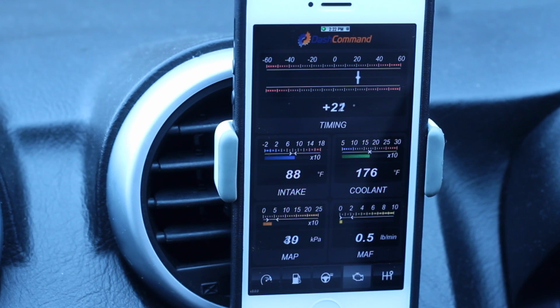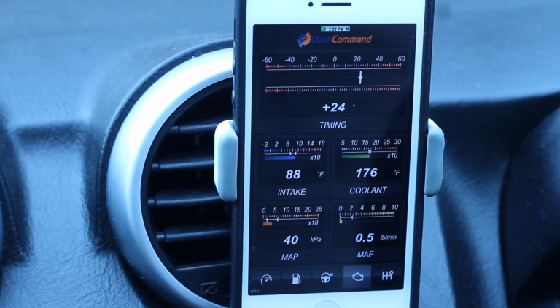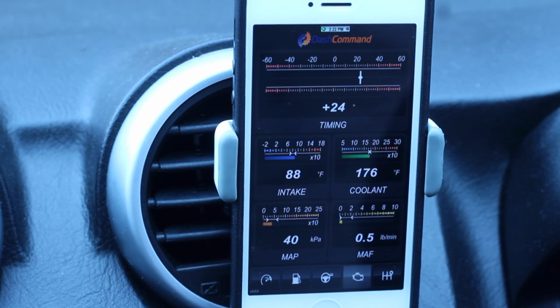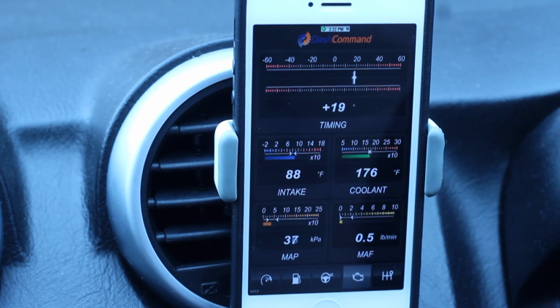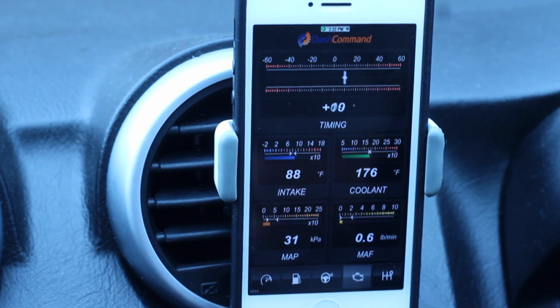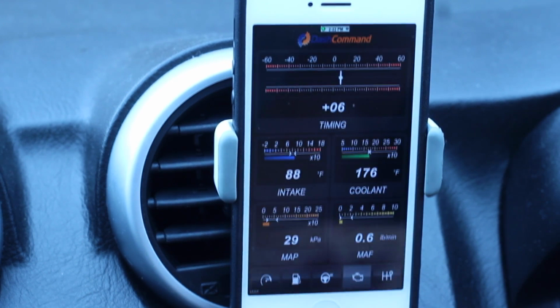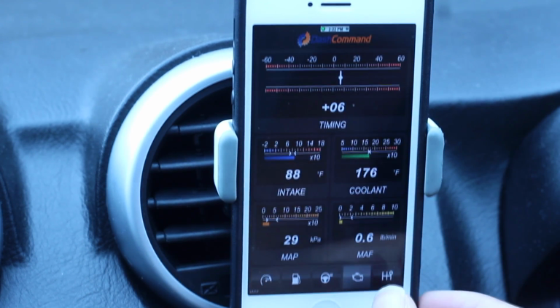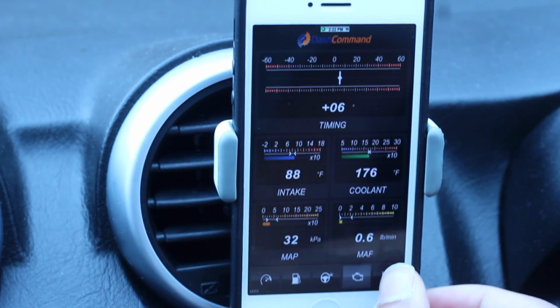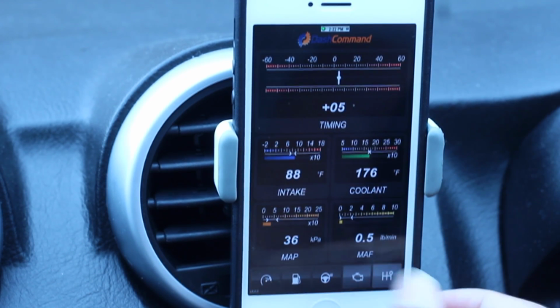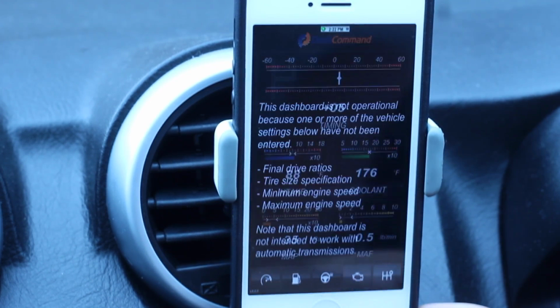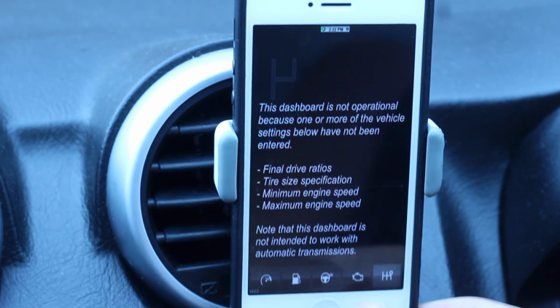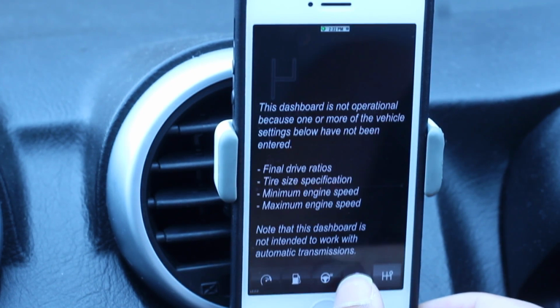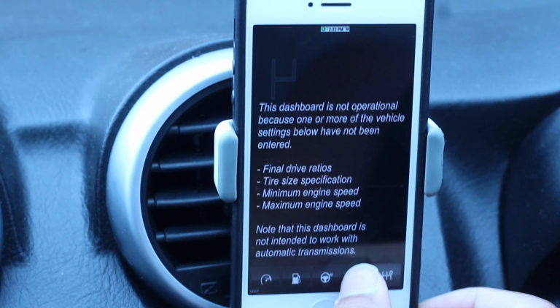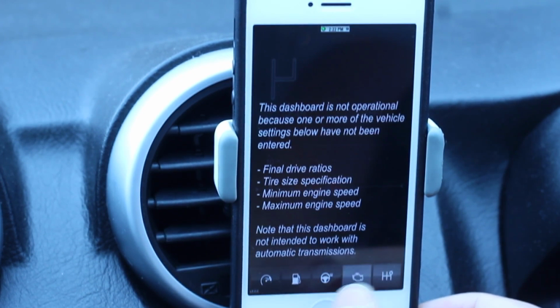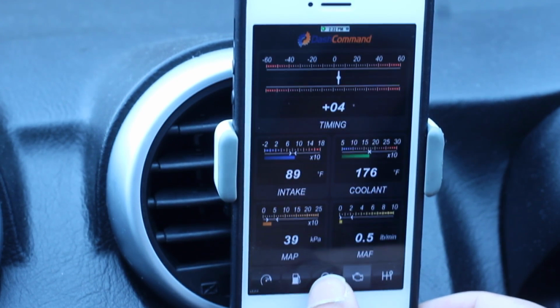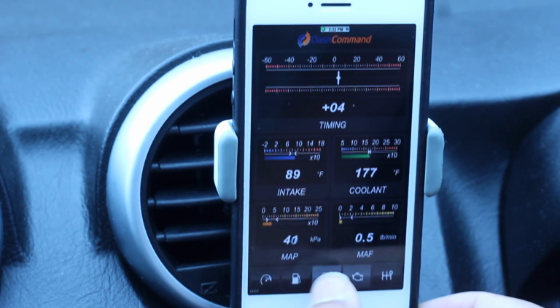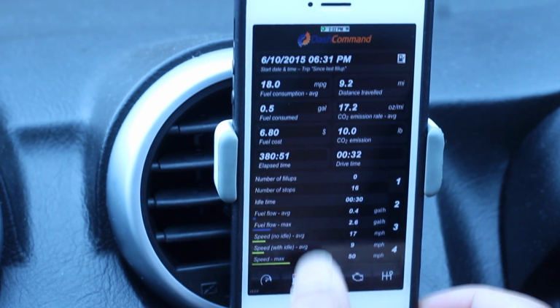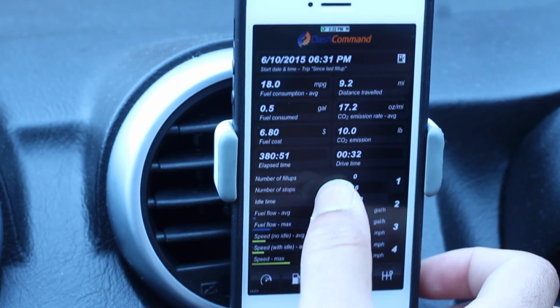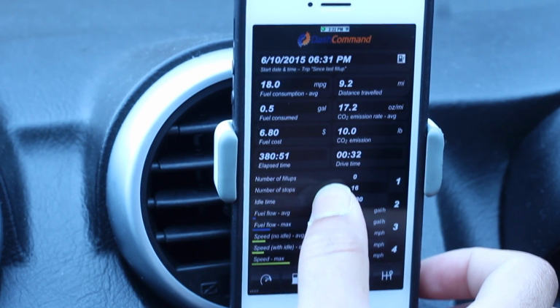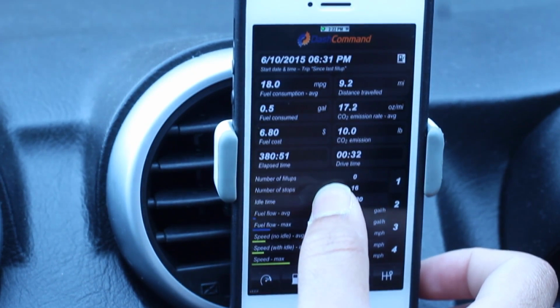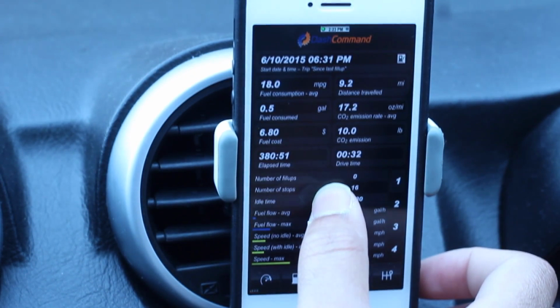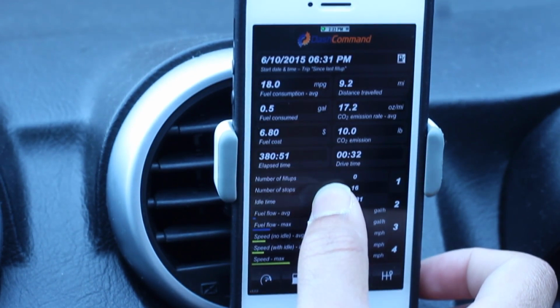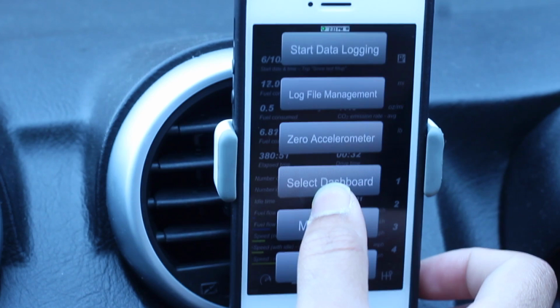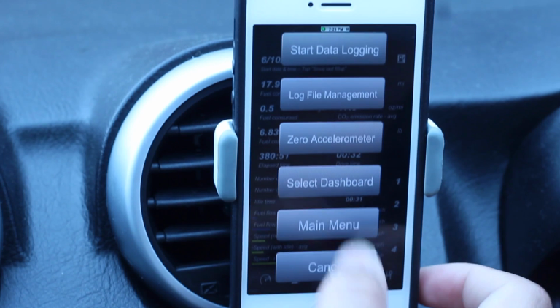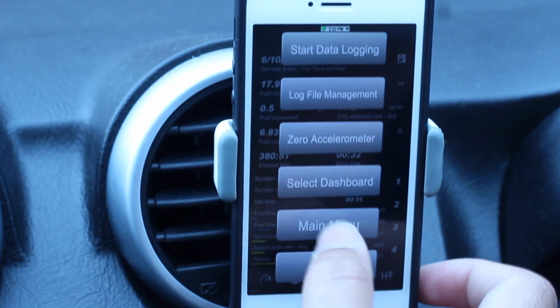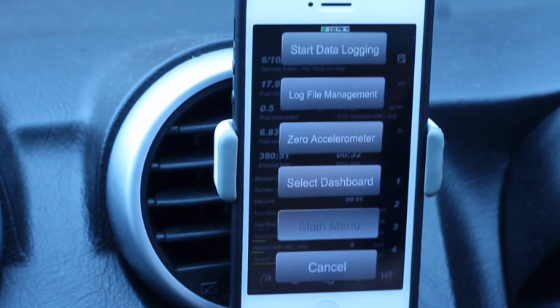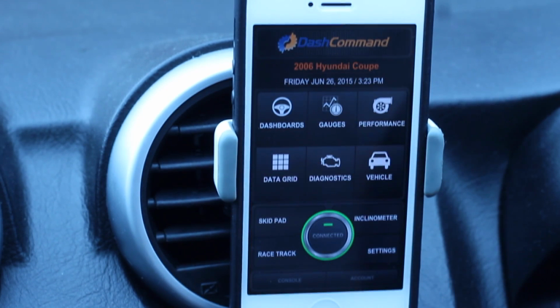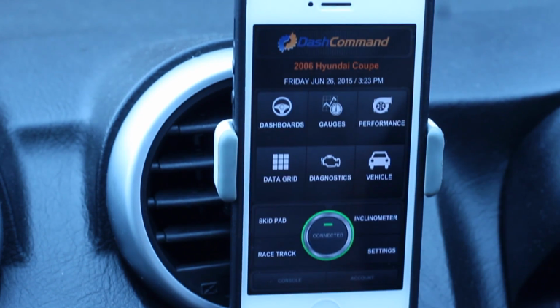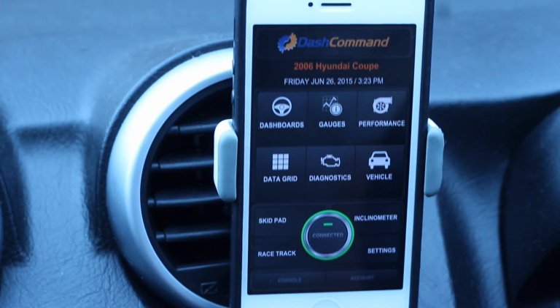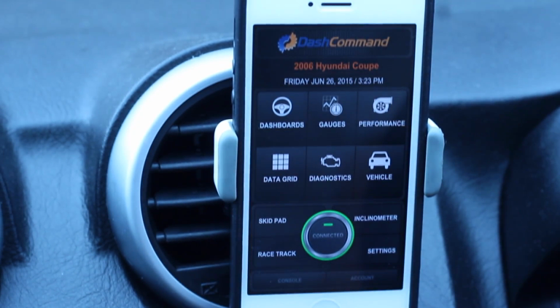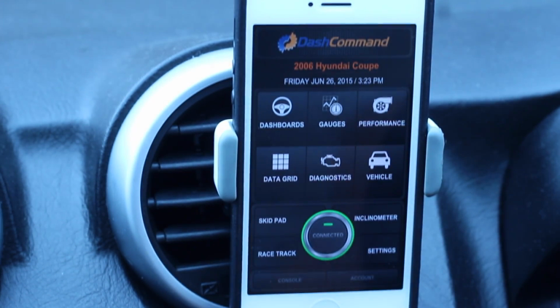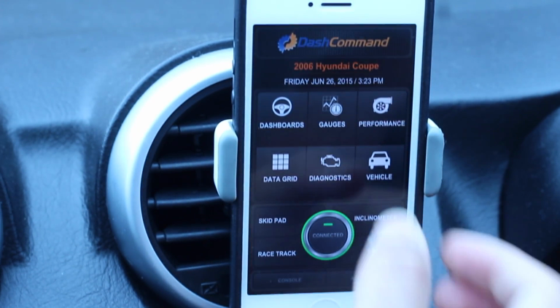We can also see our coolant temperature, intake, and things like that. We can also set our gear ratios, but you do have to set that yourself. Then we'll head back to the main menu.